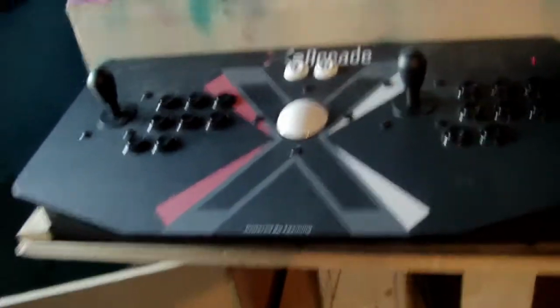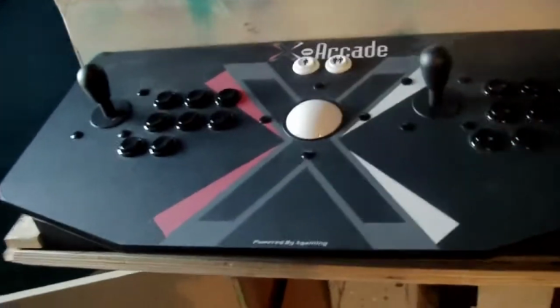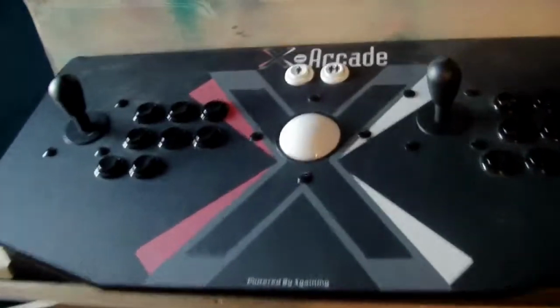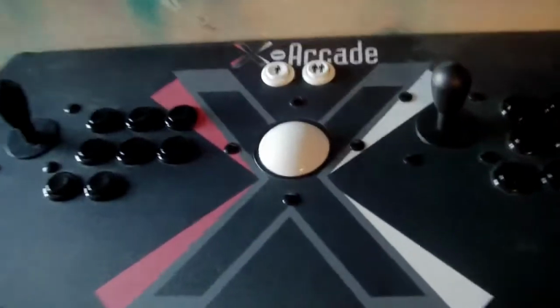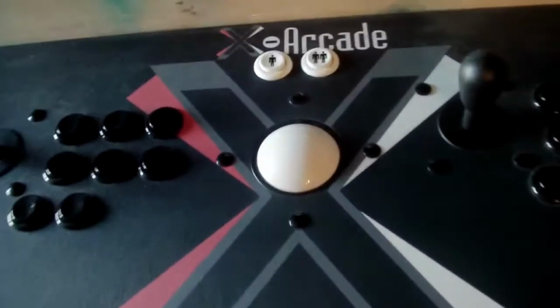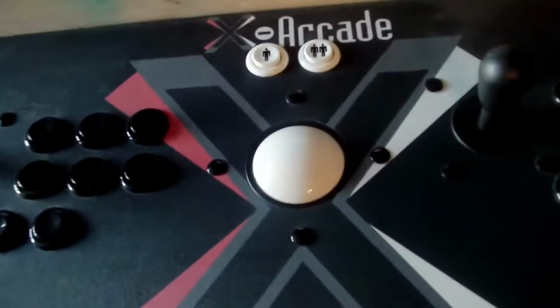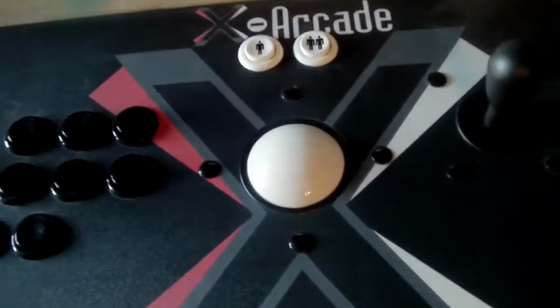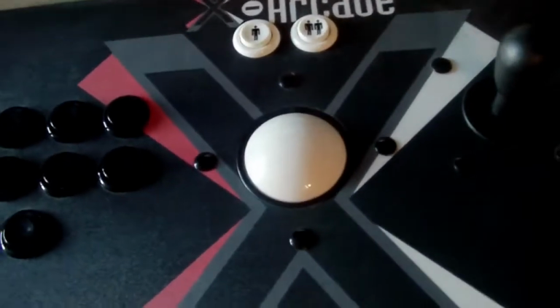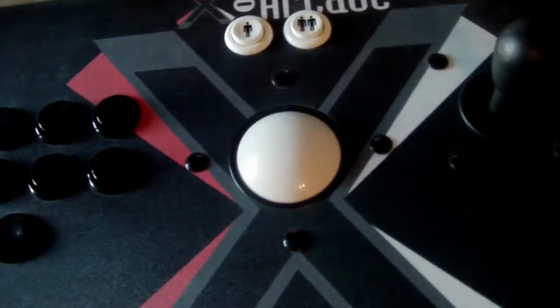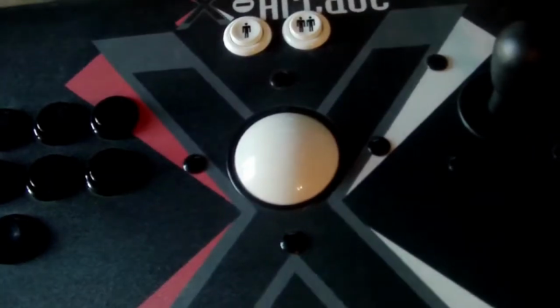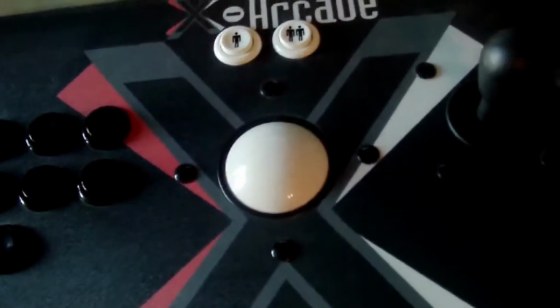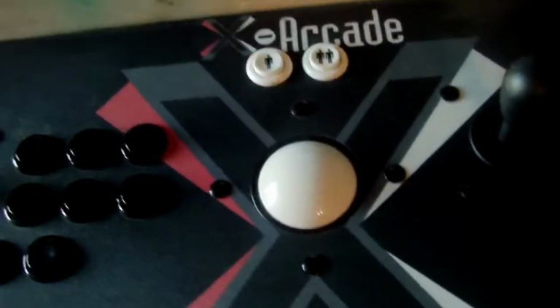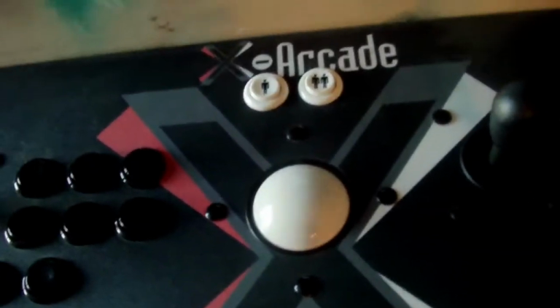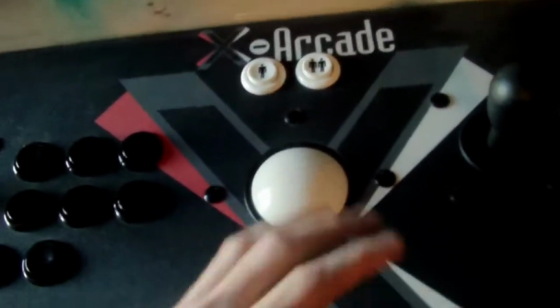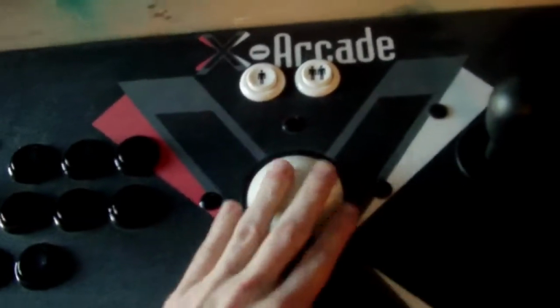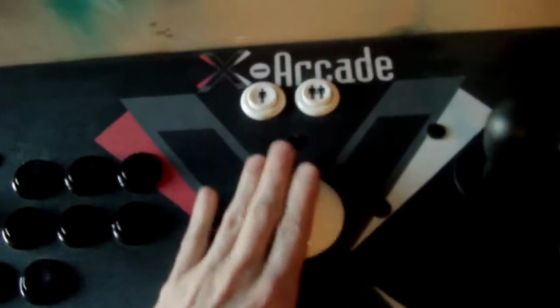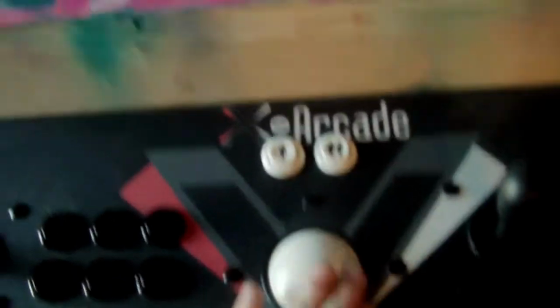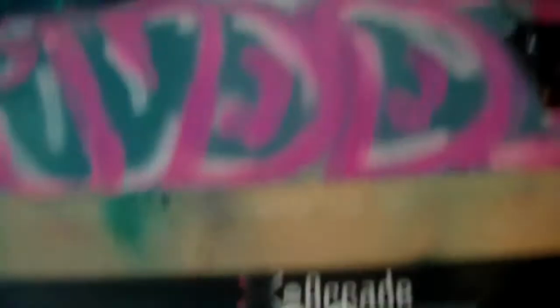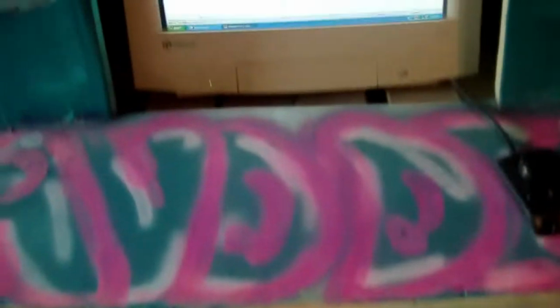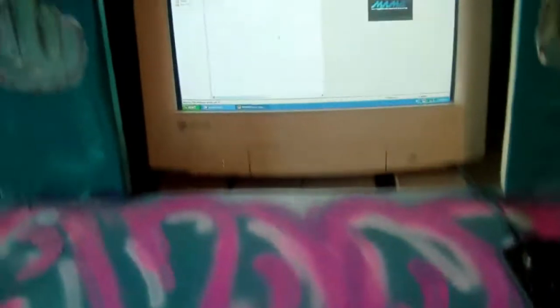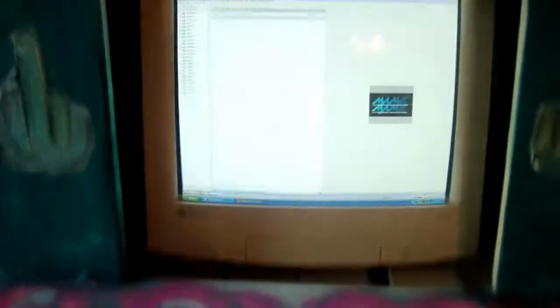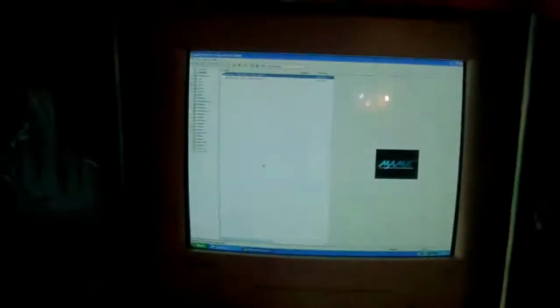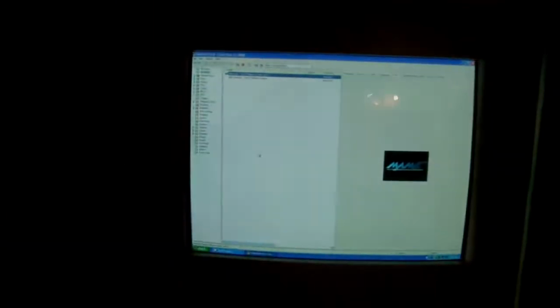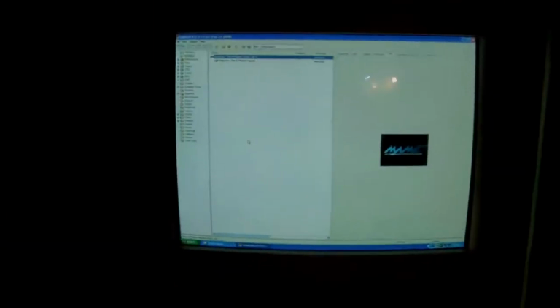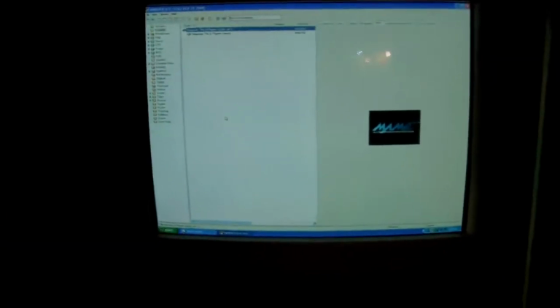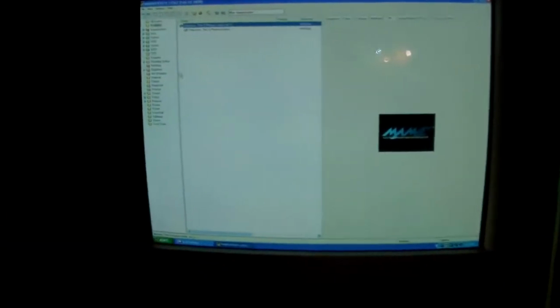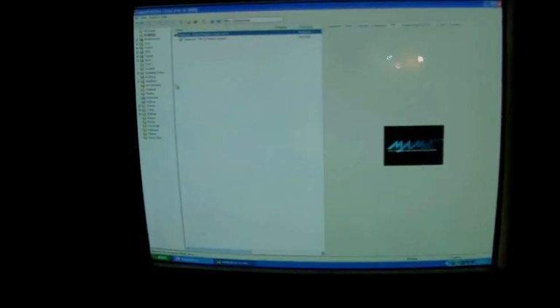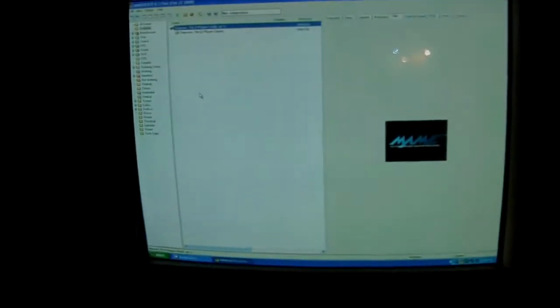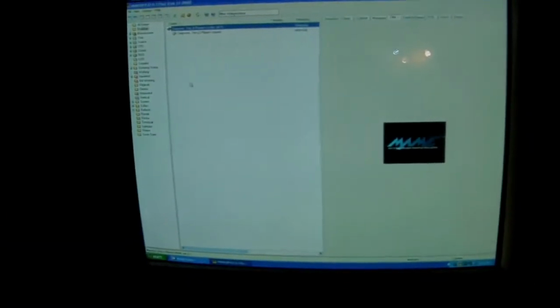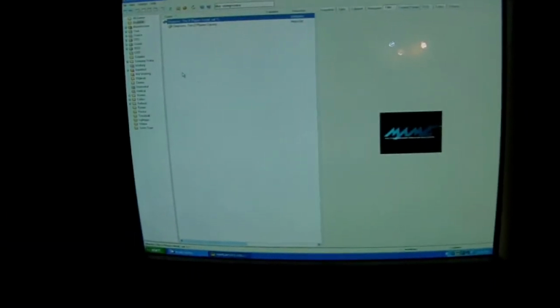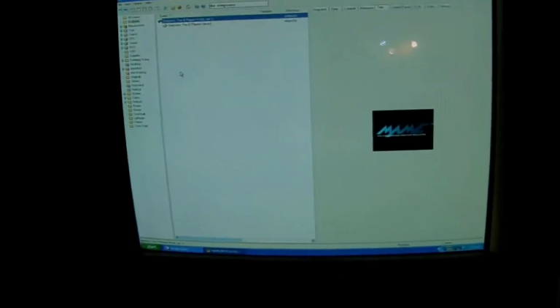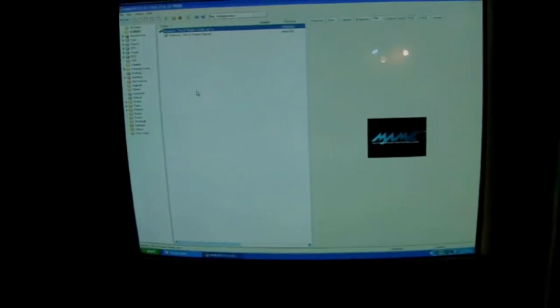The mouse is actually the trackball. As you can see, I'm moving it and the mouse is actually moving.